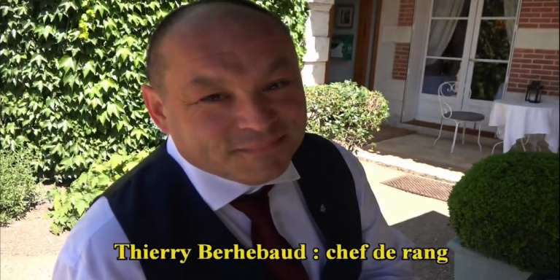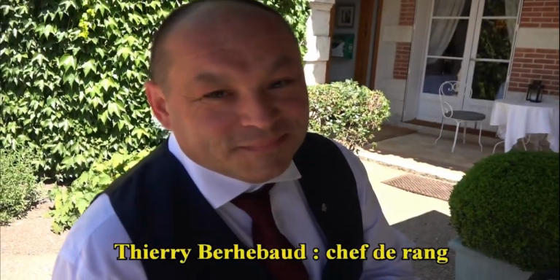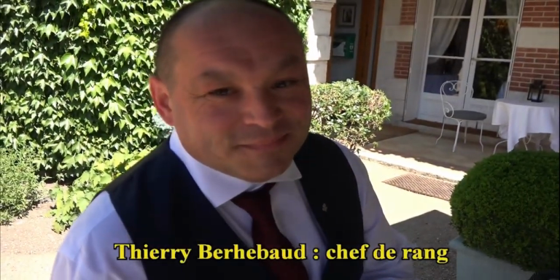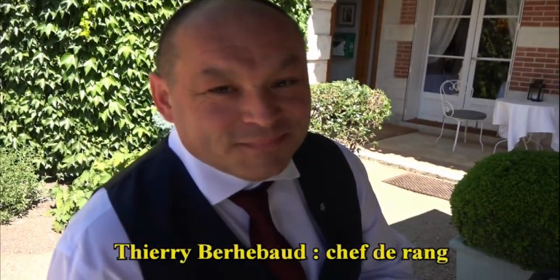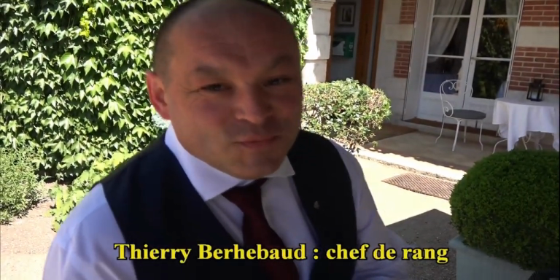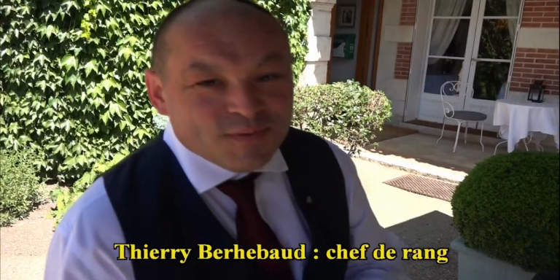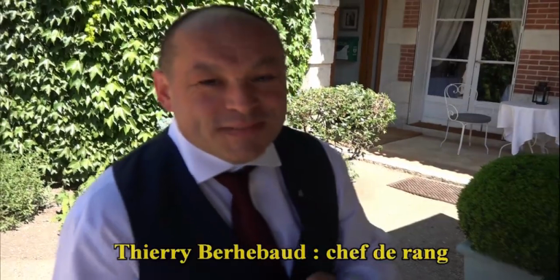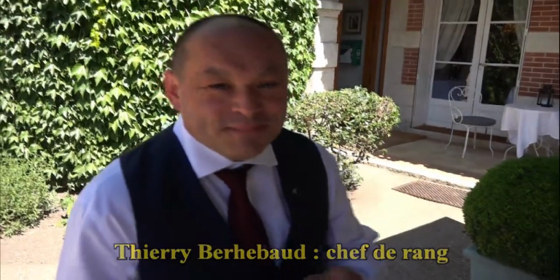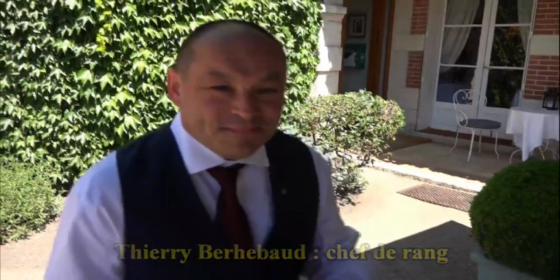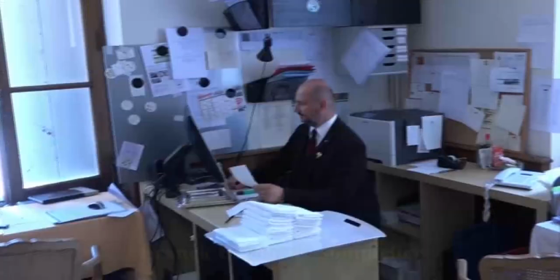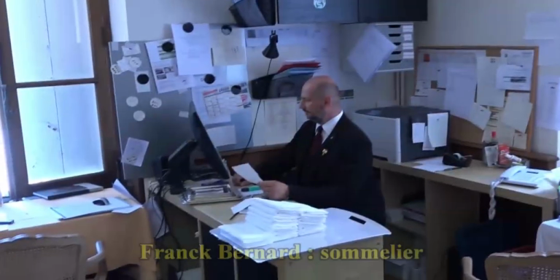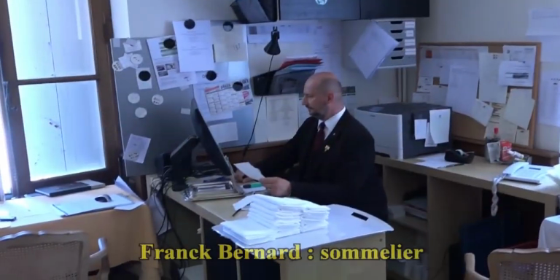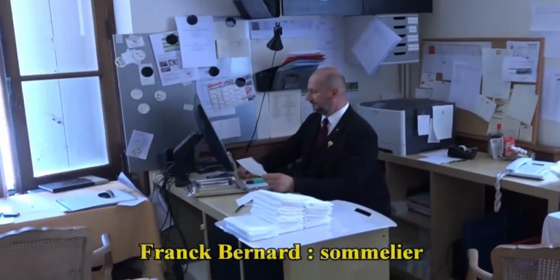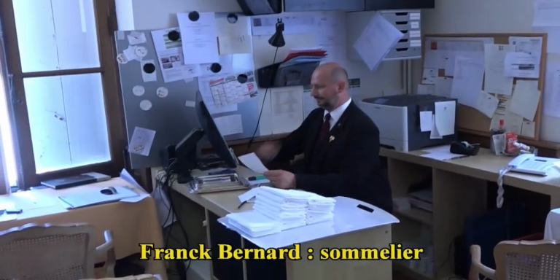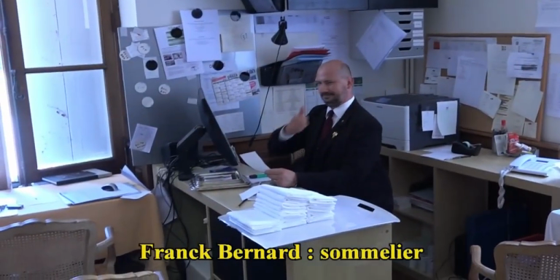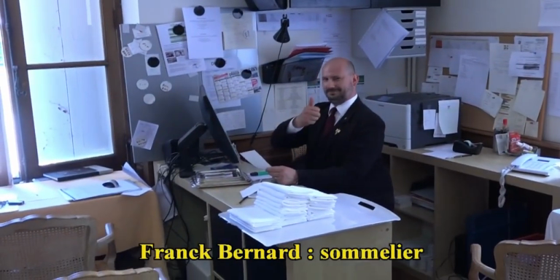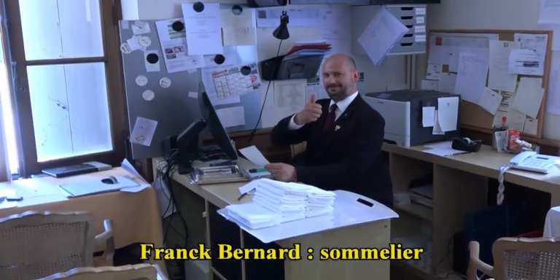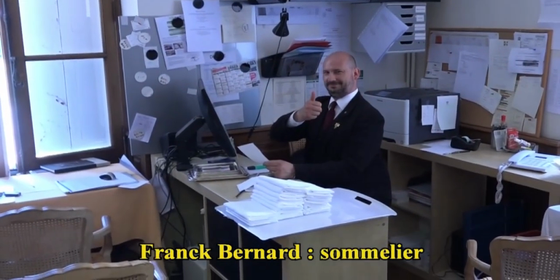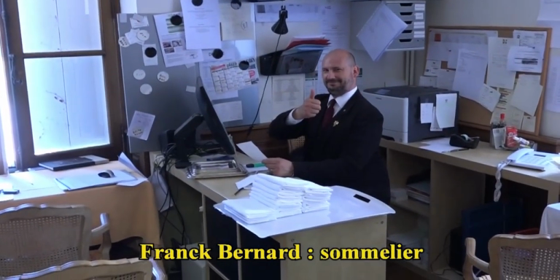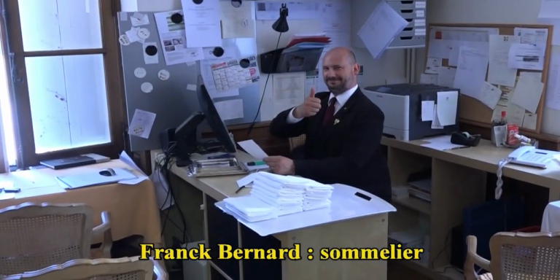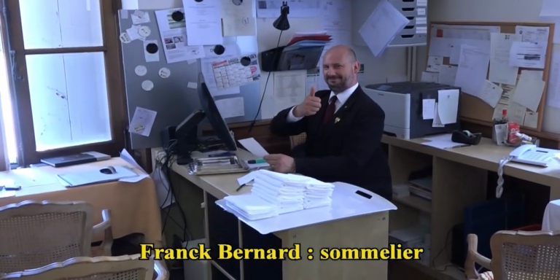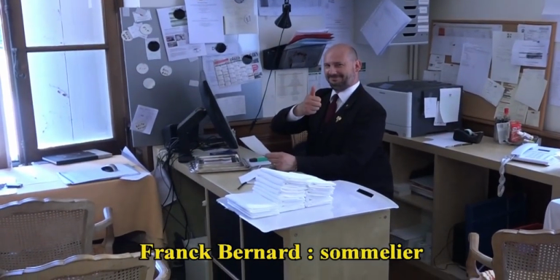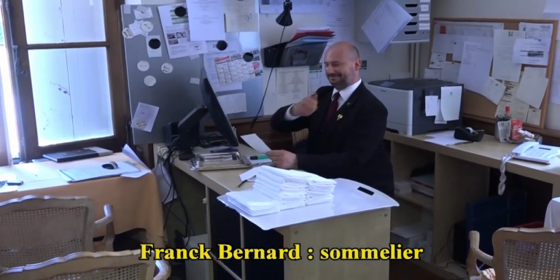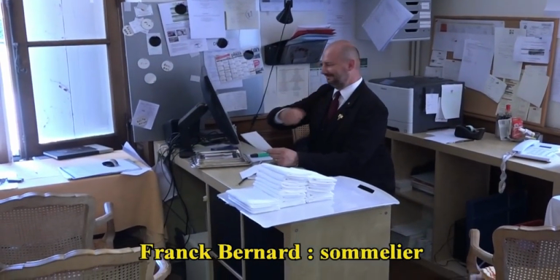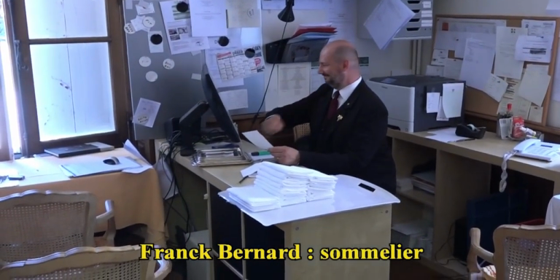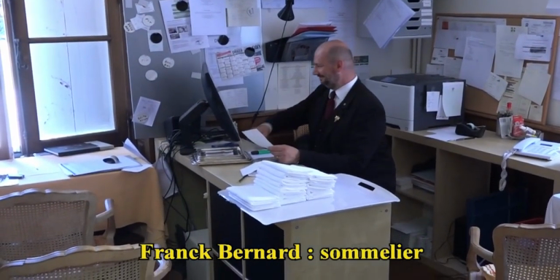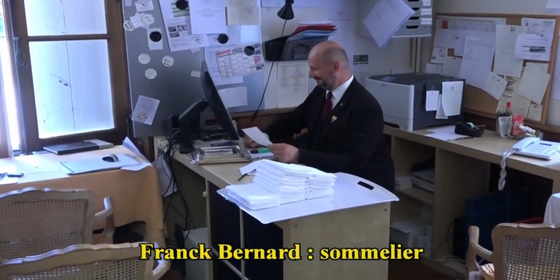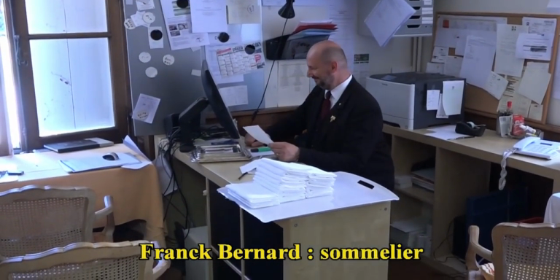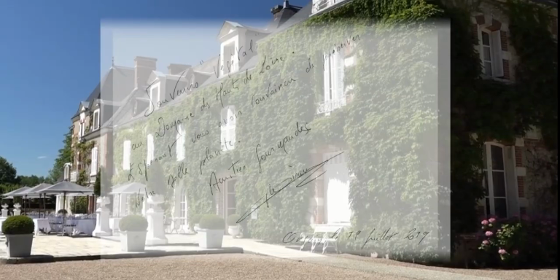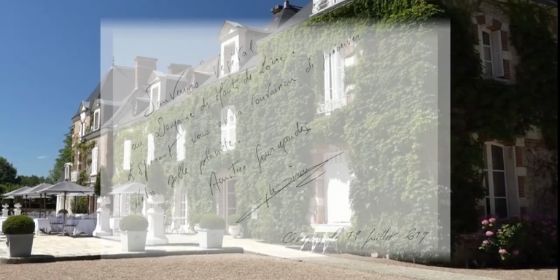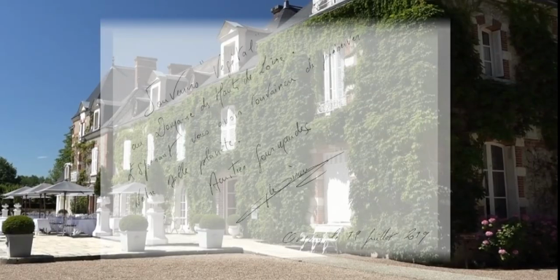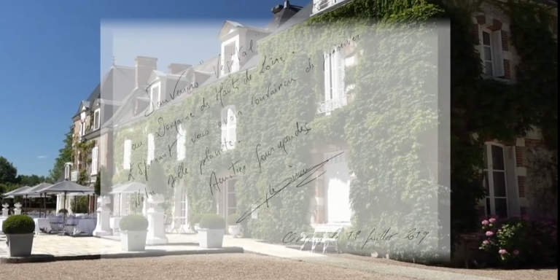Merci. Je vous en prie. Il va bien pour vous.